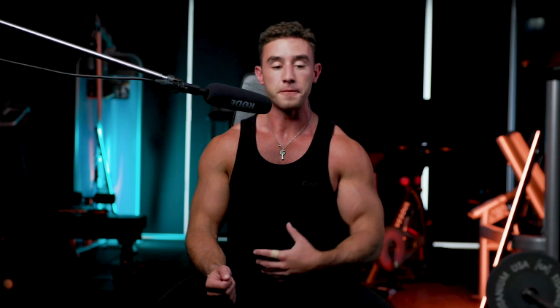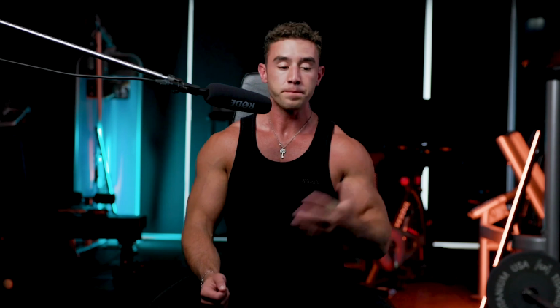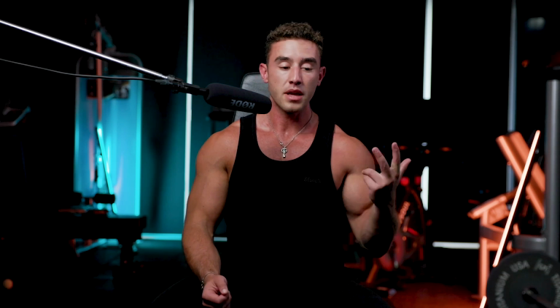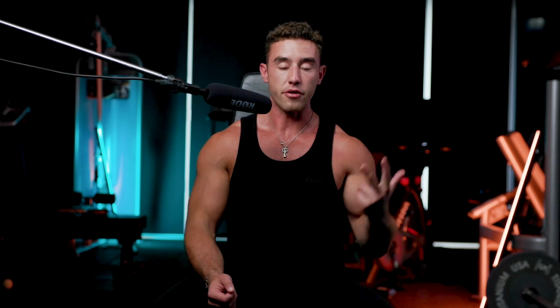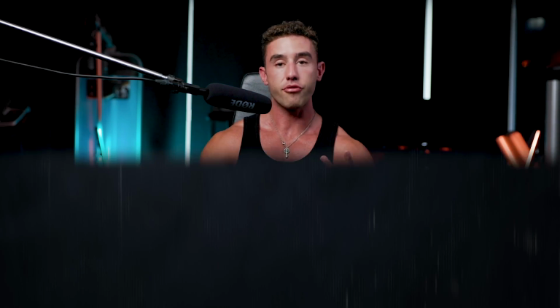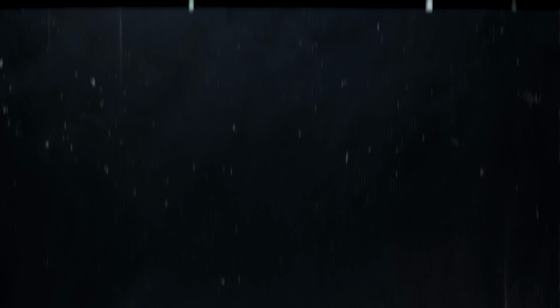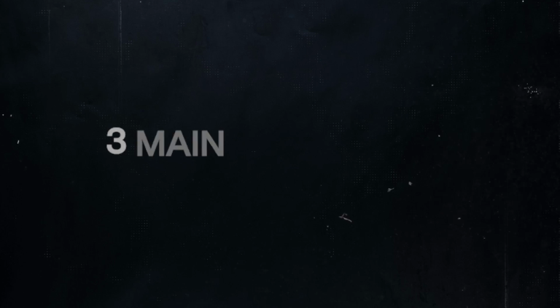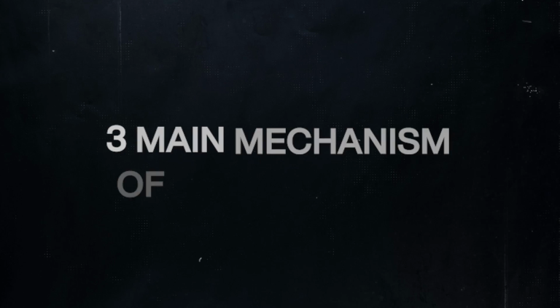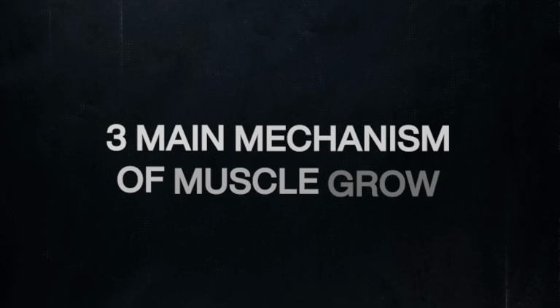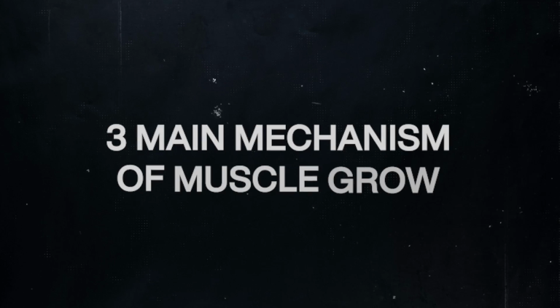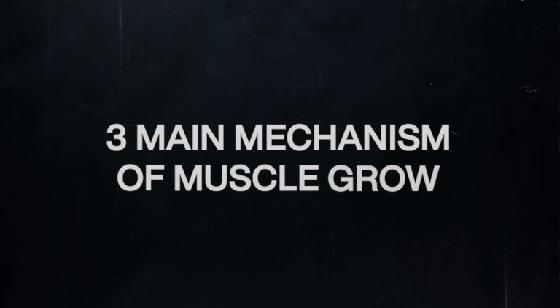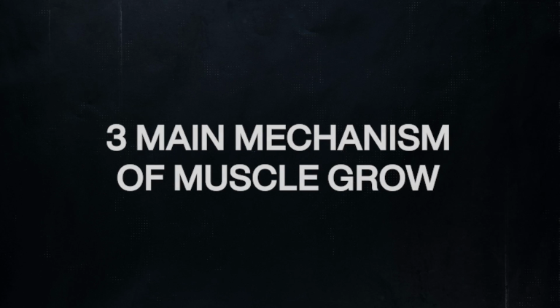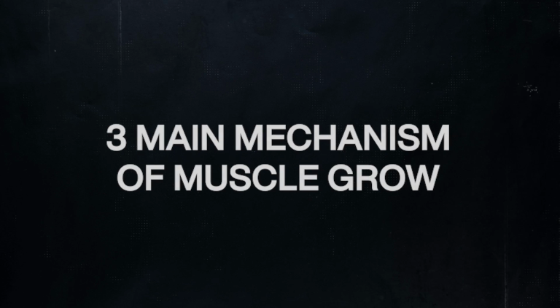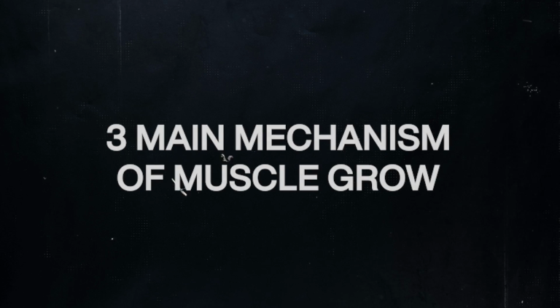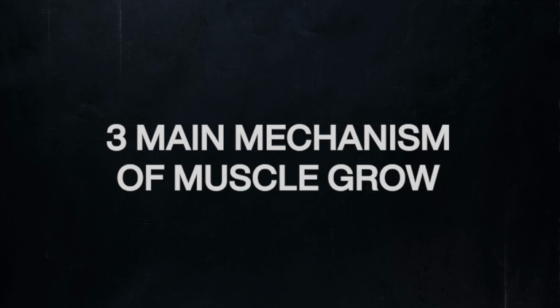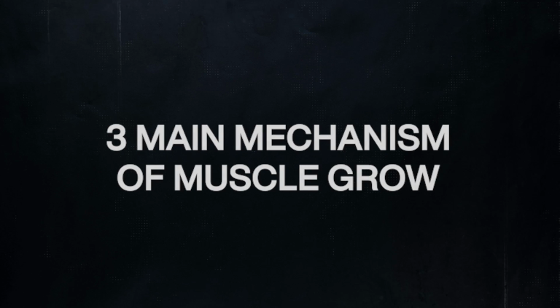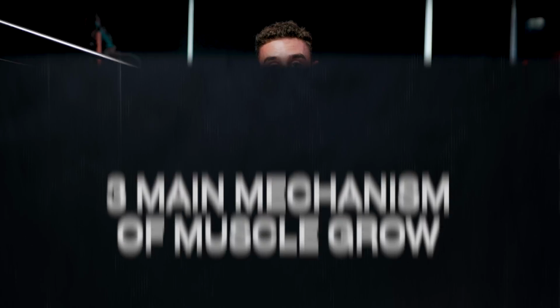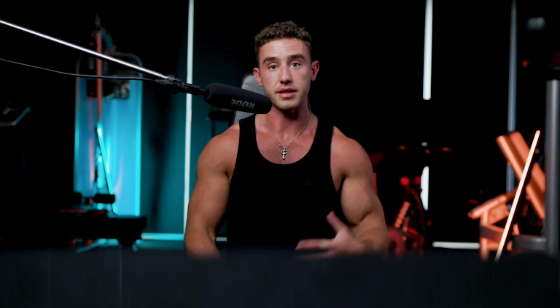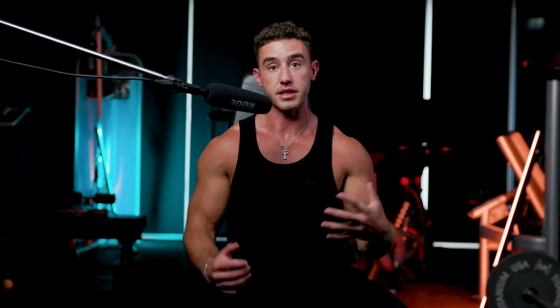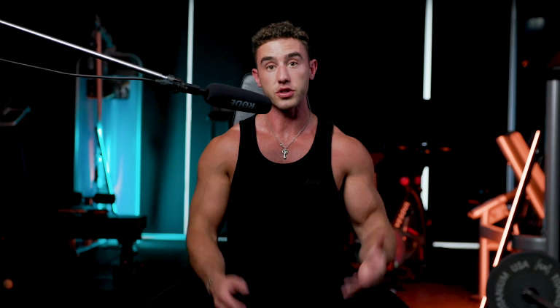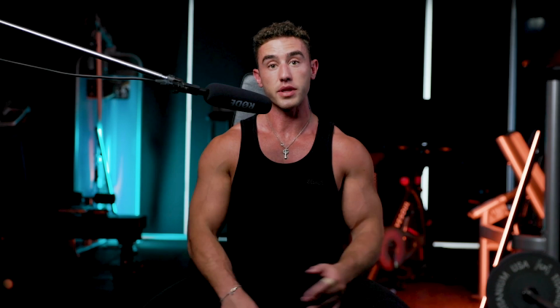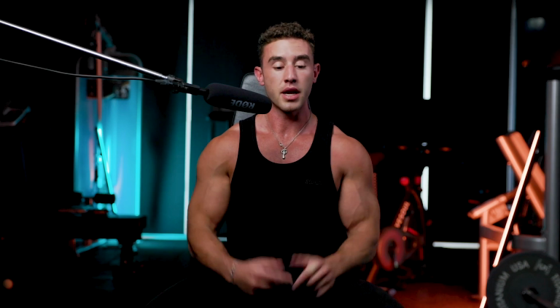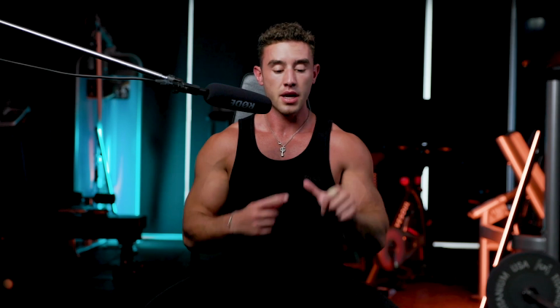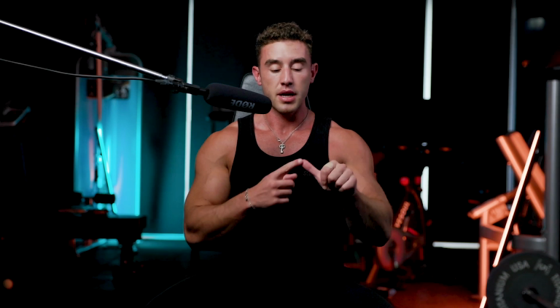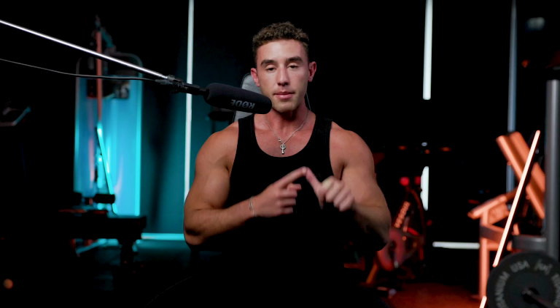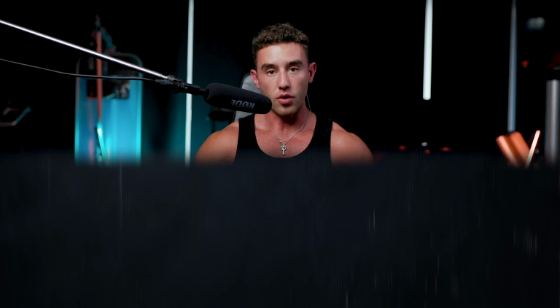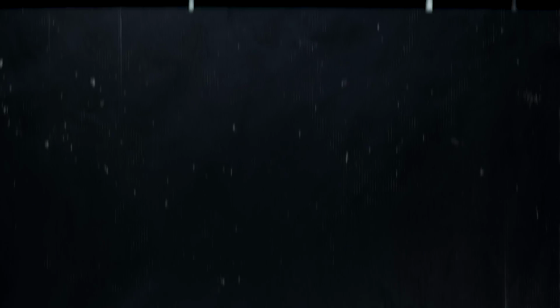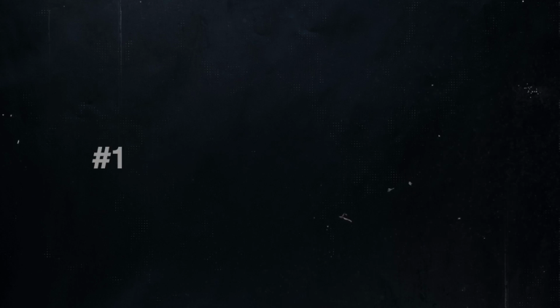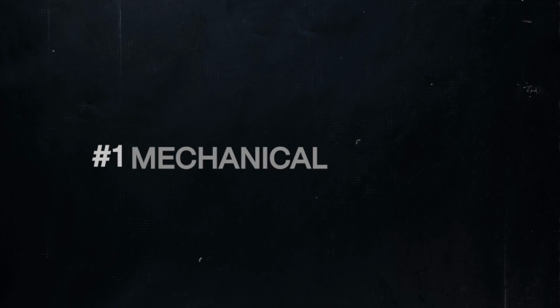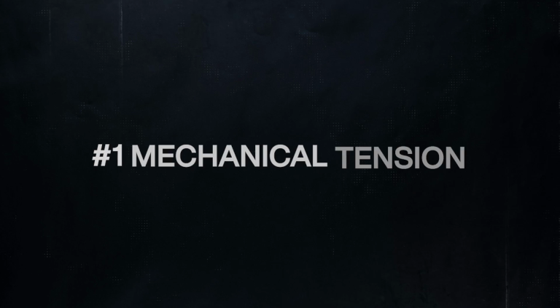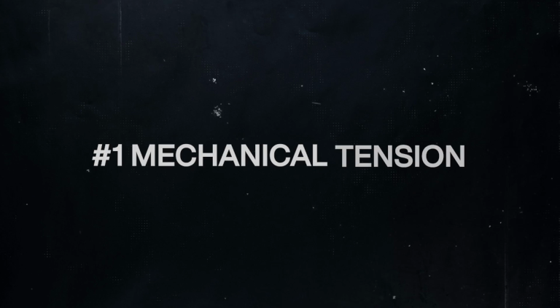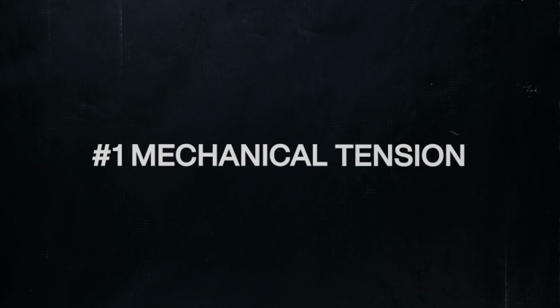There are three main mechanisms of muscle growth. We're going to go into these individually. Number one is mechanical tension.